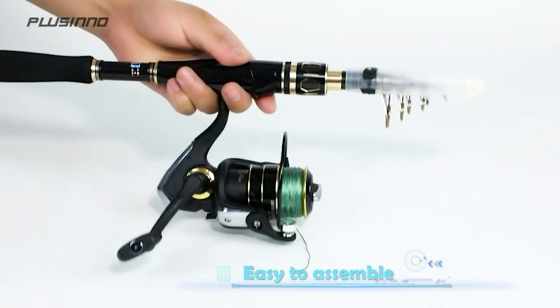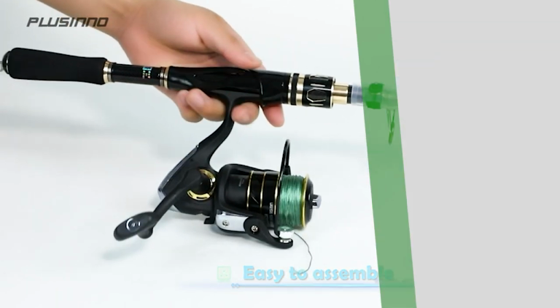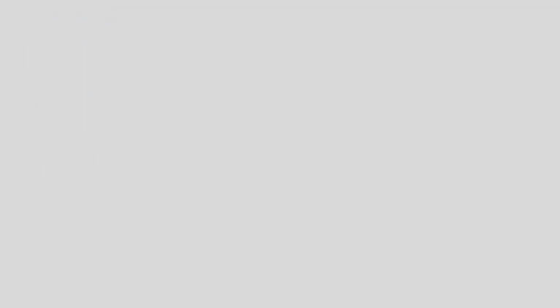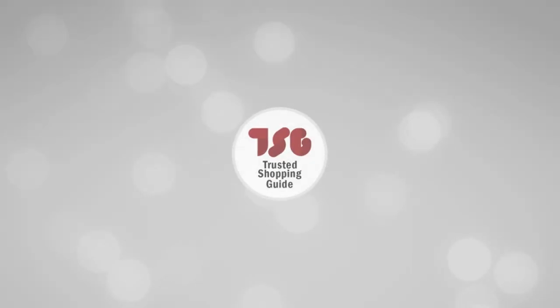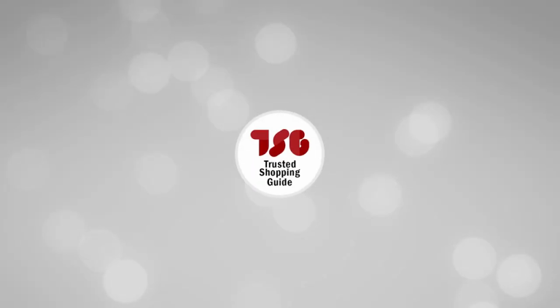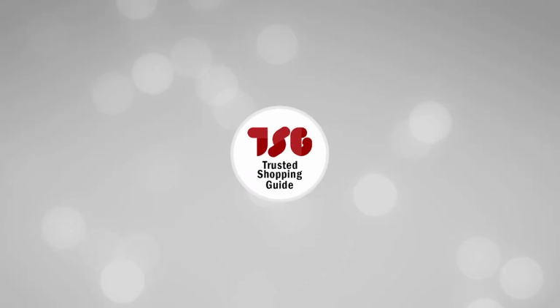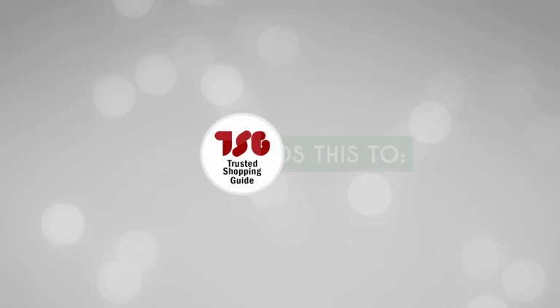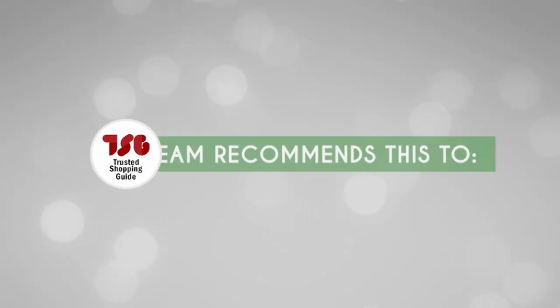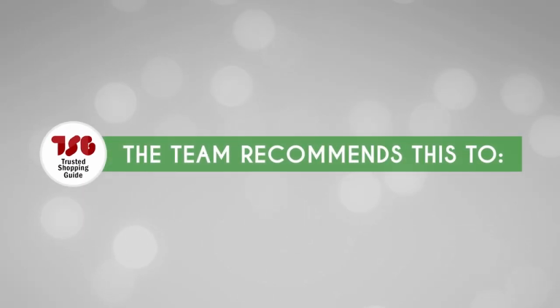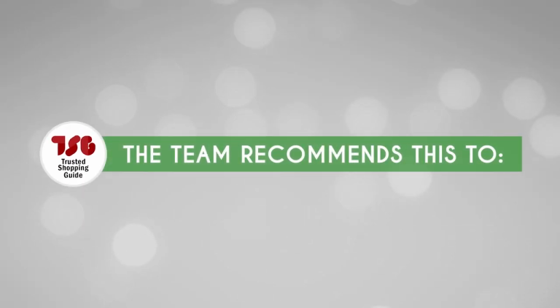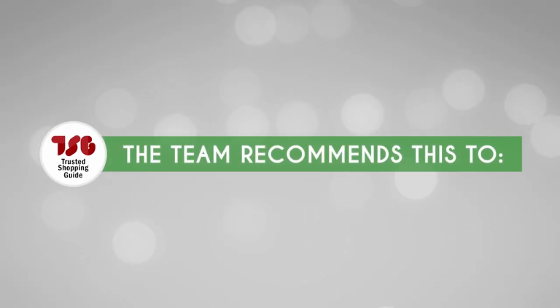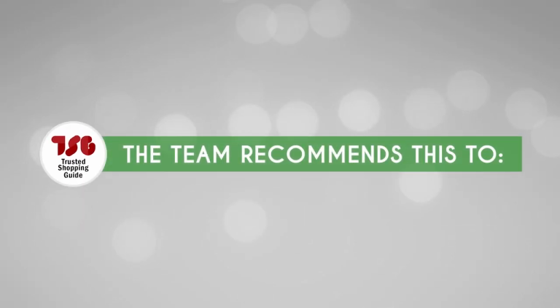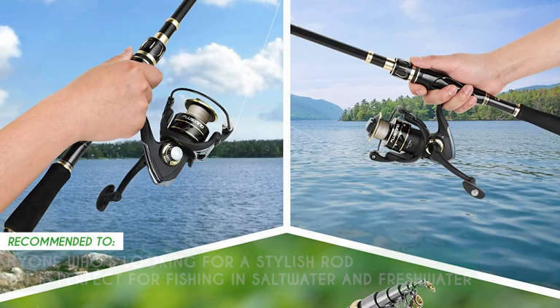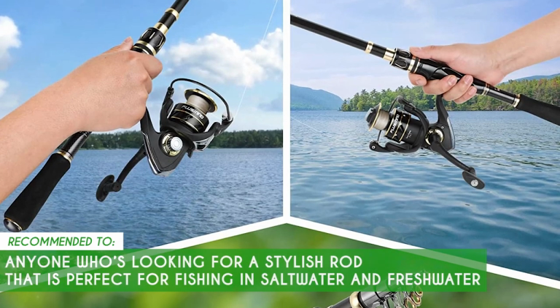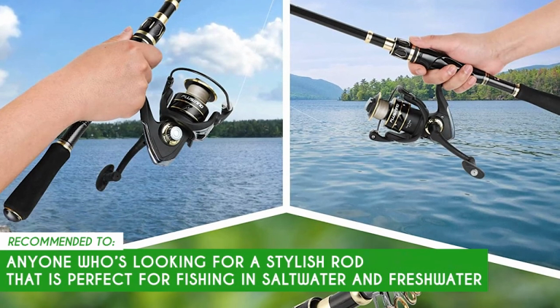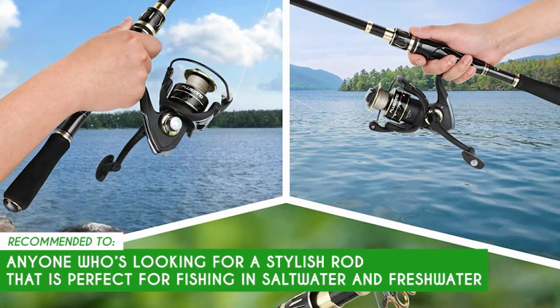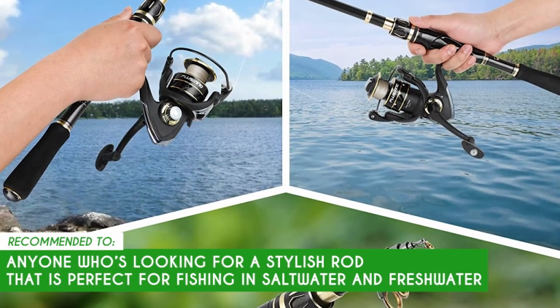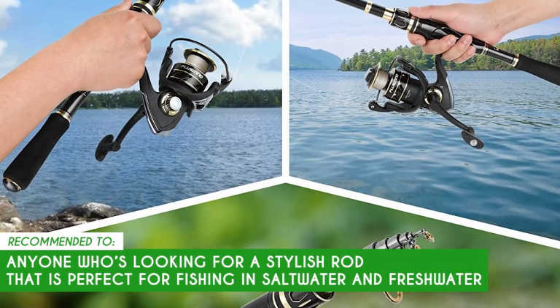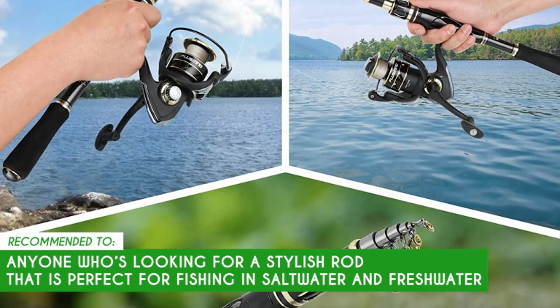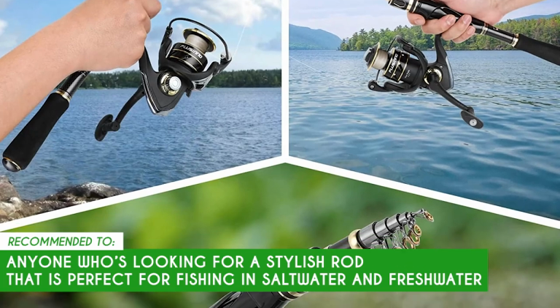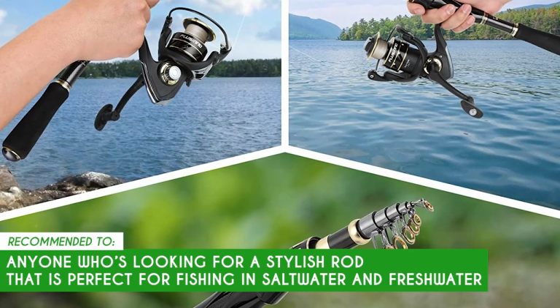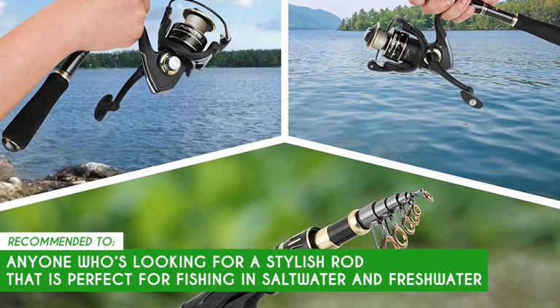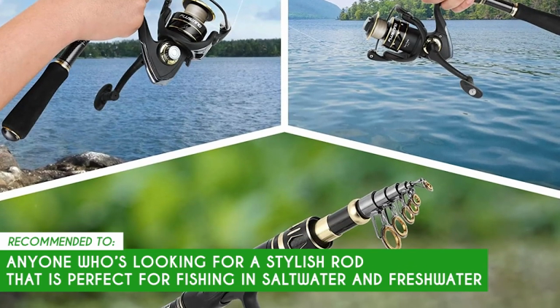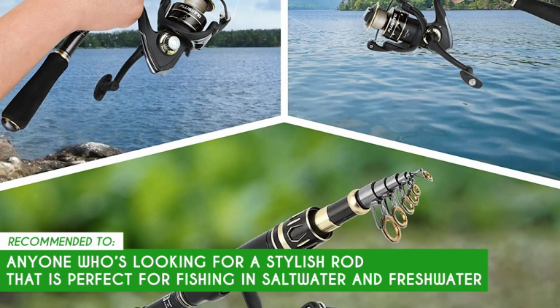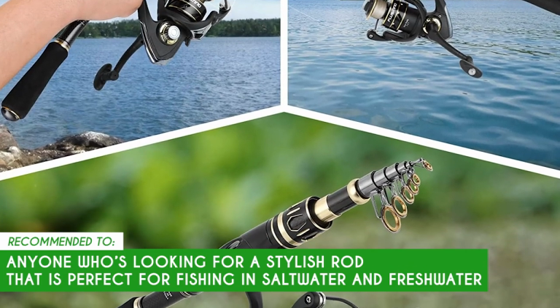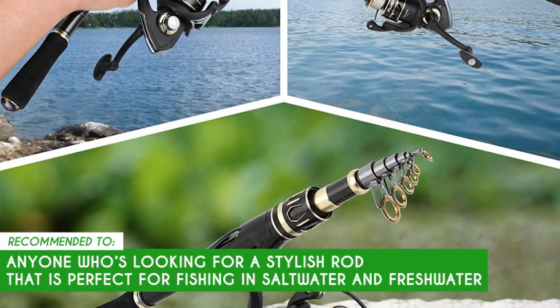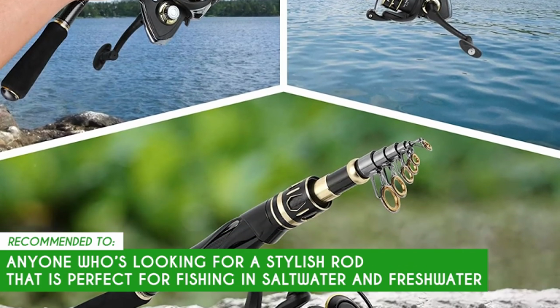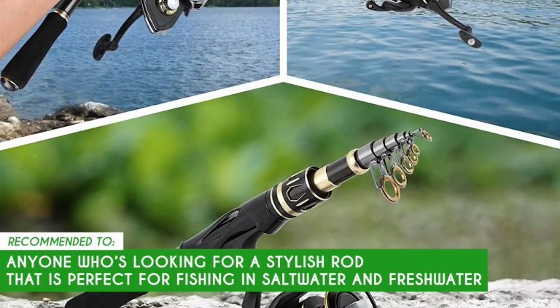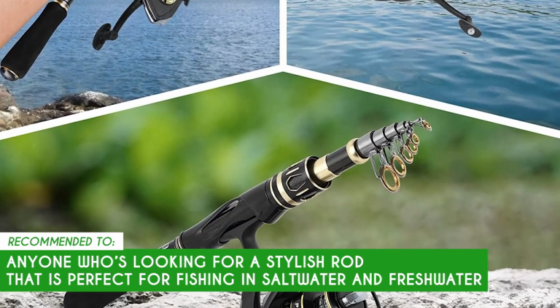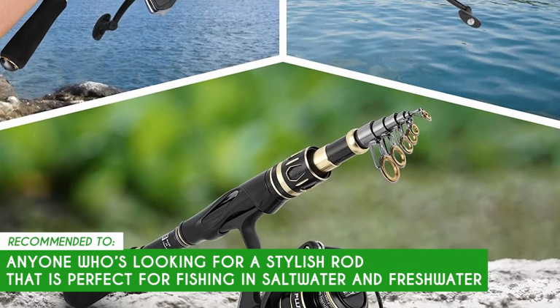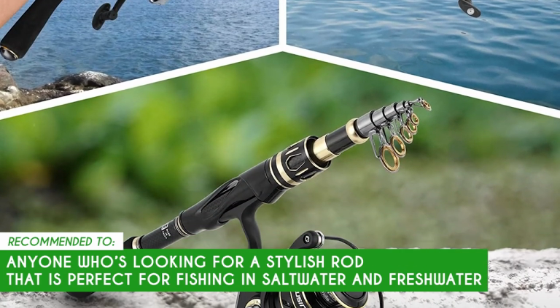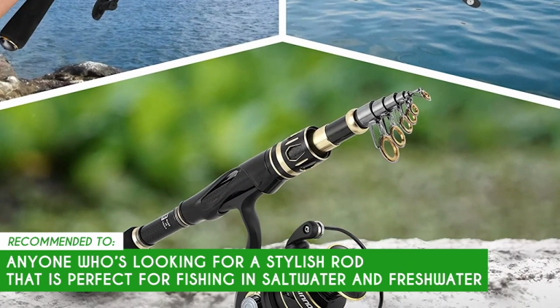The Trusted Shopping Guide team recommends this to anyone who is looking for a stylish rod that is perfect for fishing in salt water and fresh water.